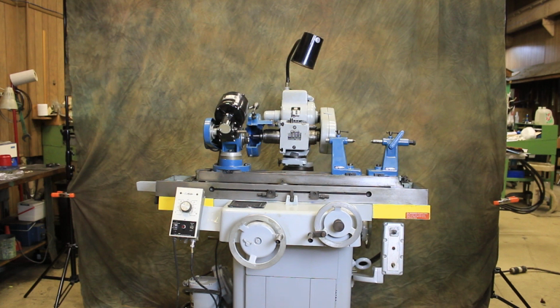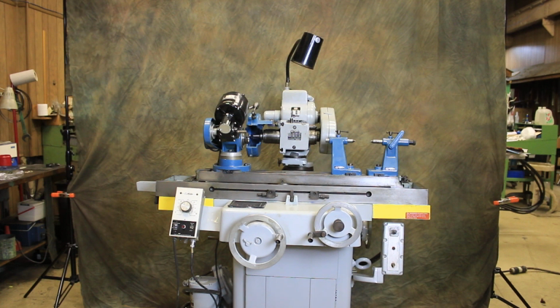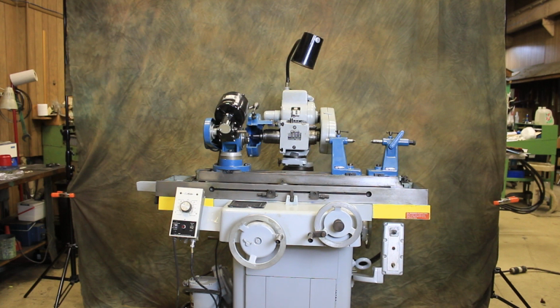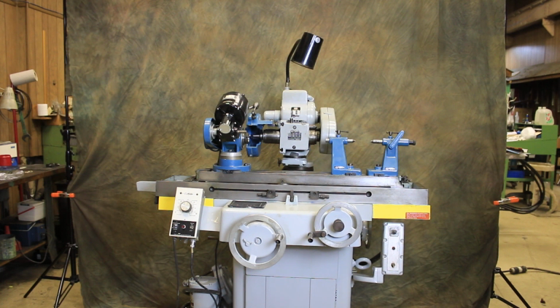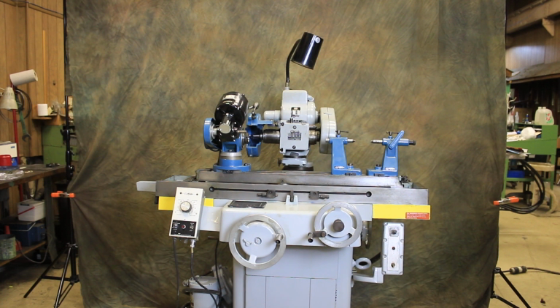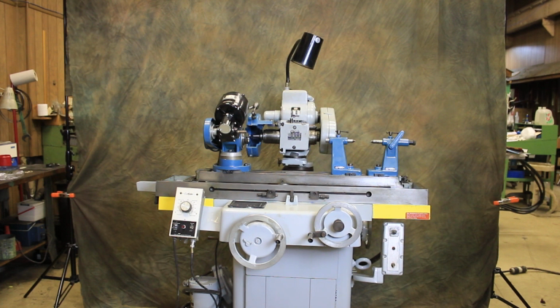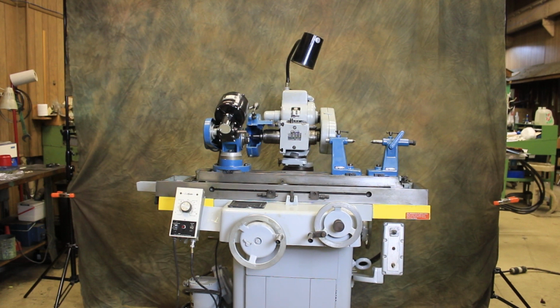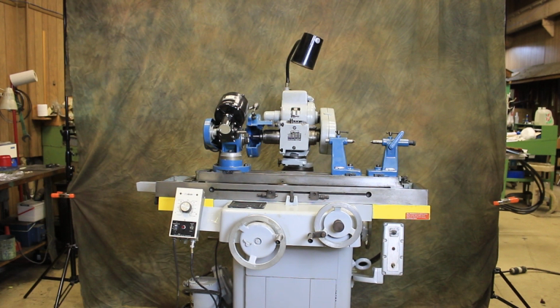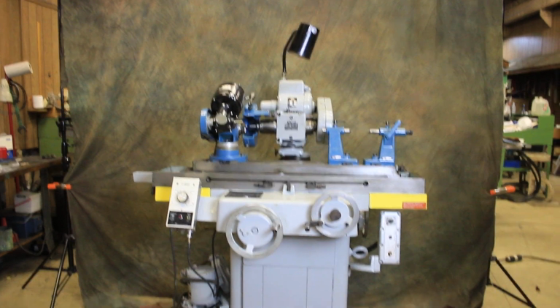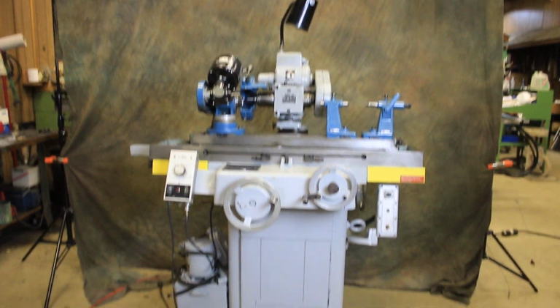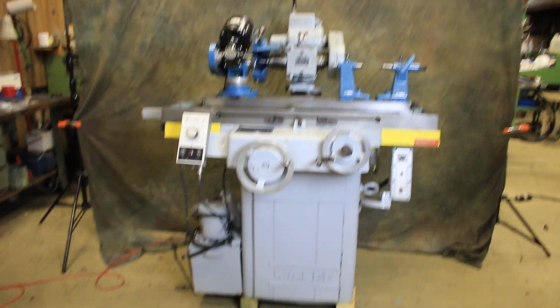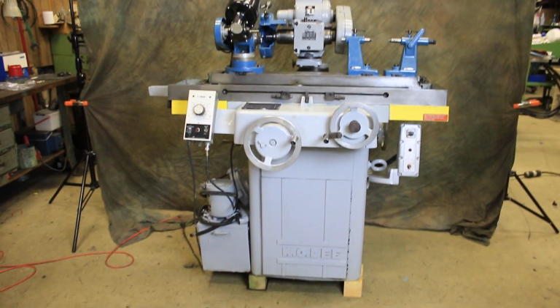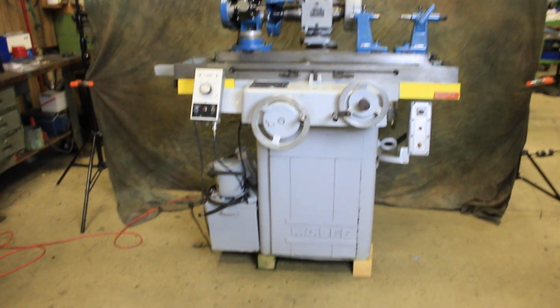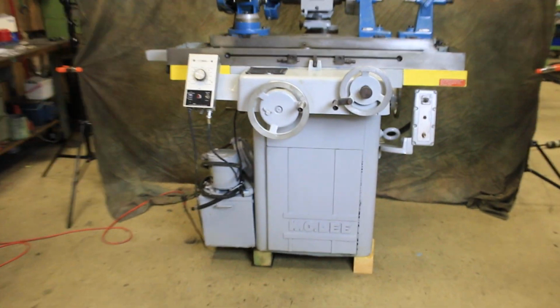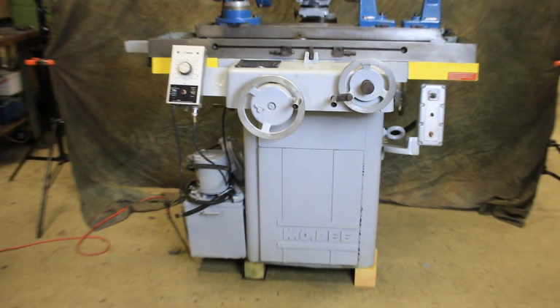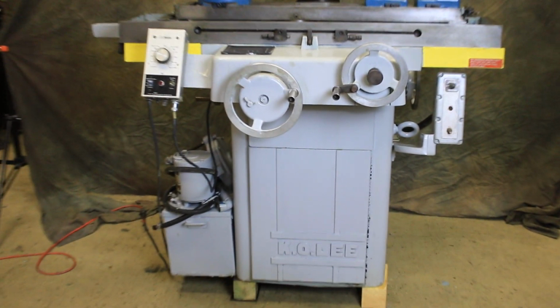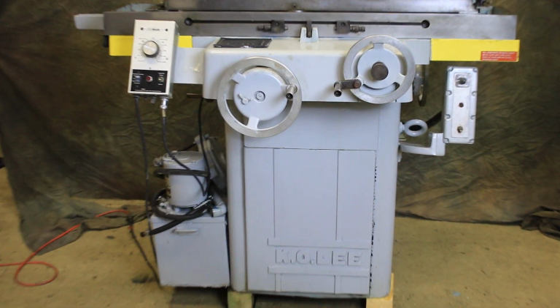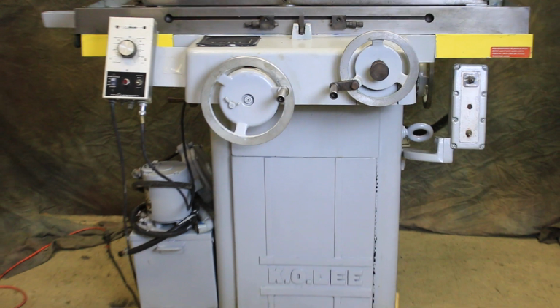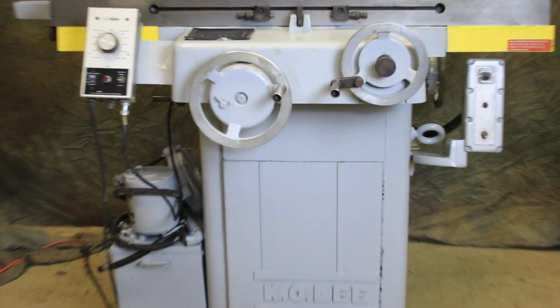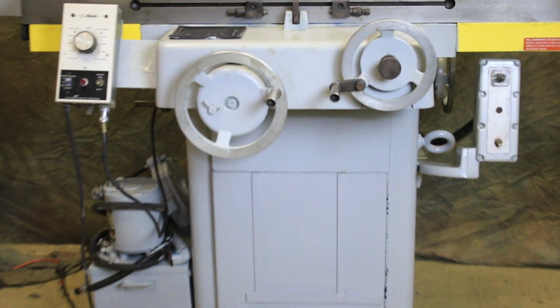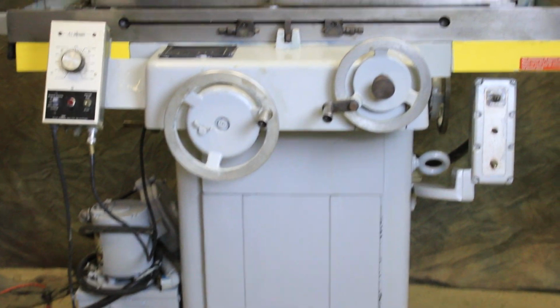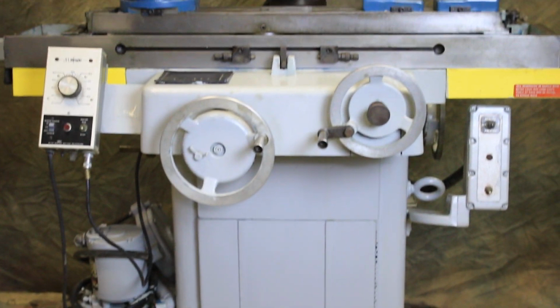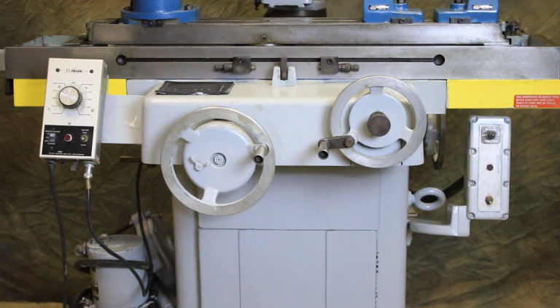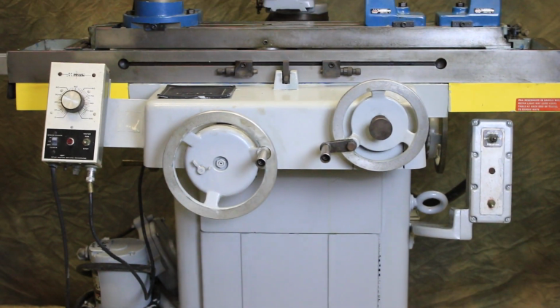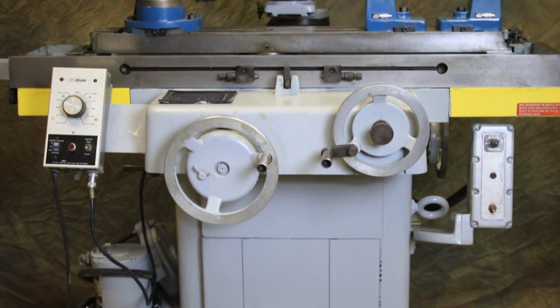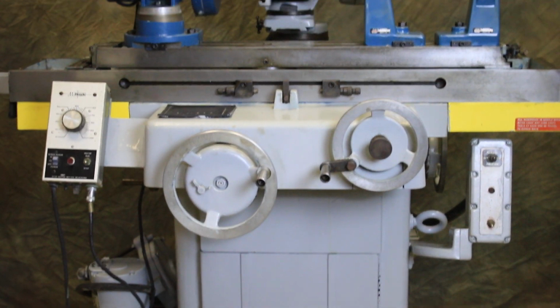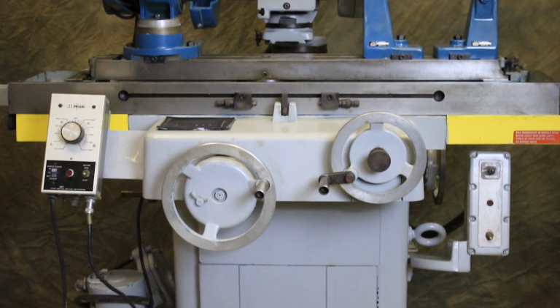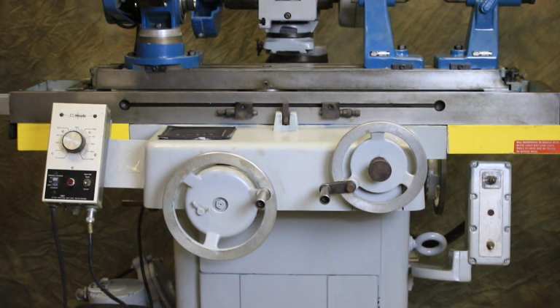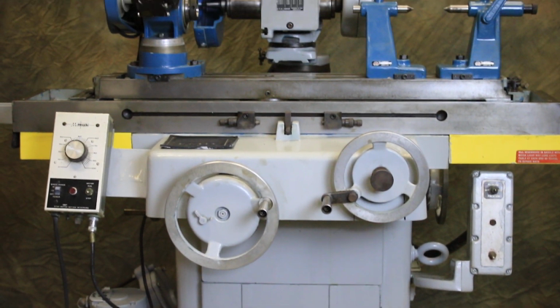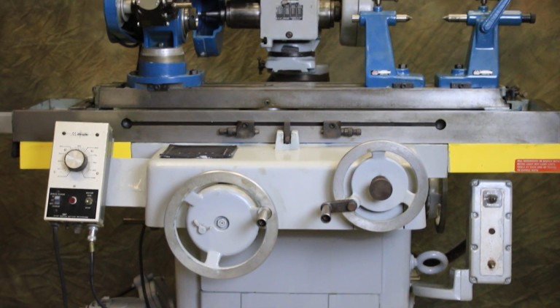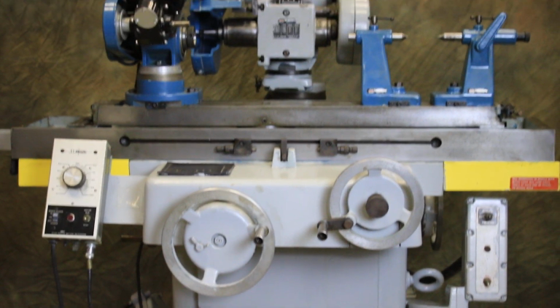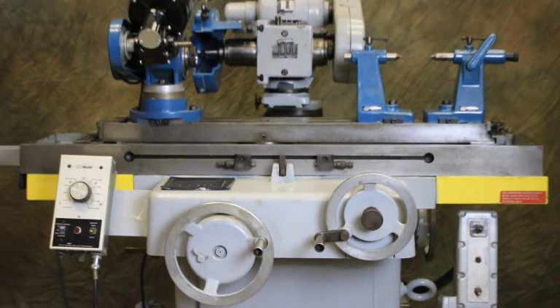We're going to have a look today at a K.O. Lee tool and cutter grinder that we've just gone through in our workshop here.